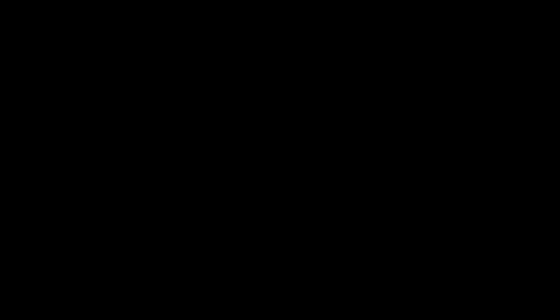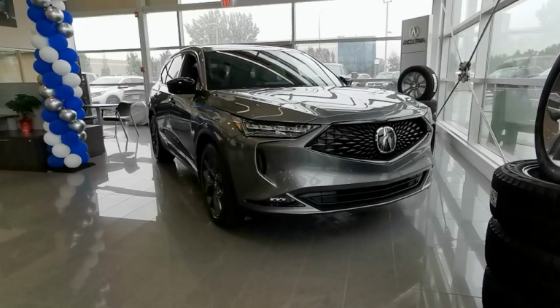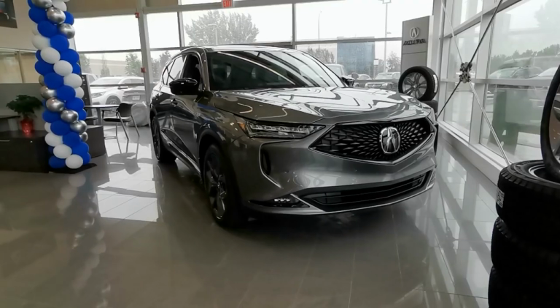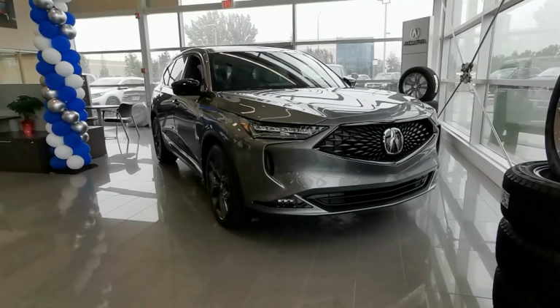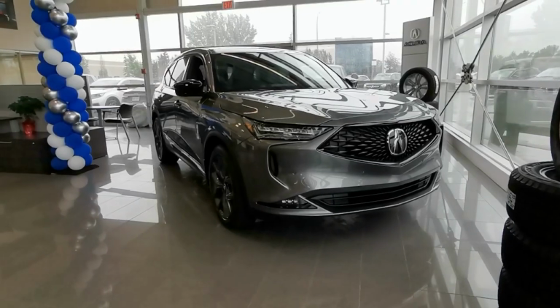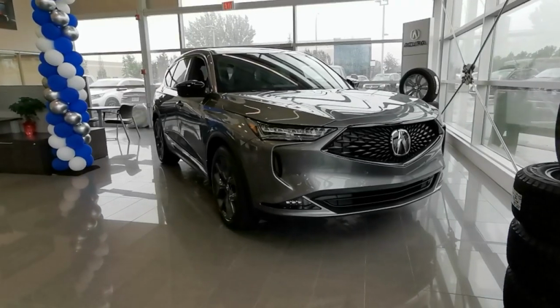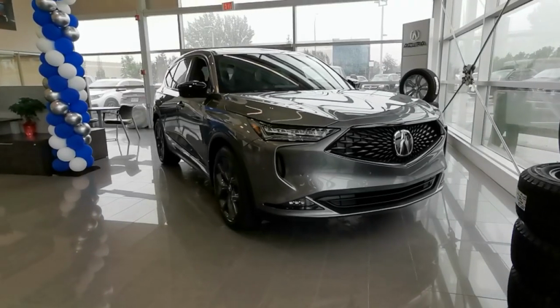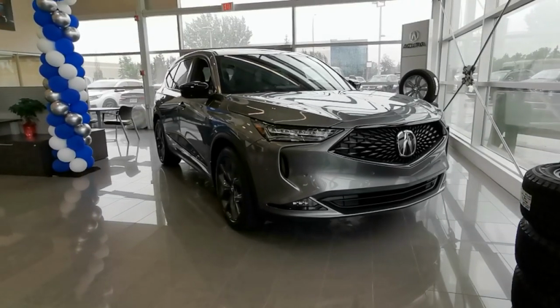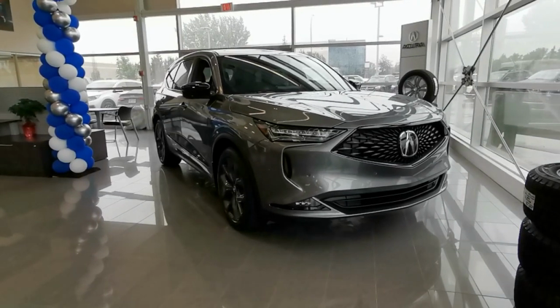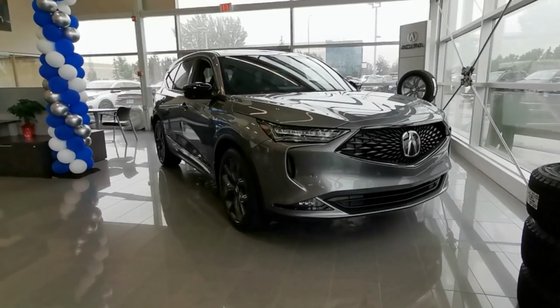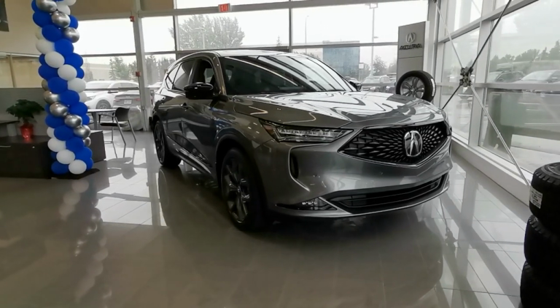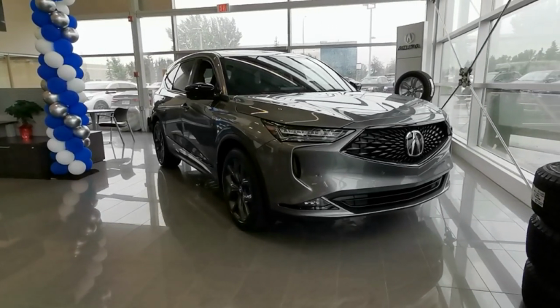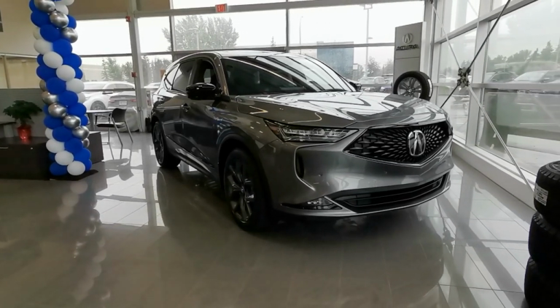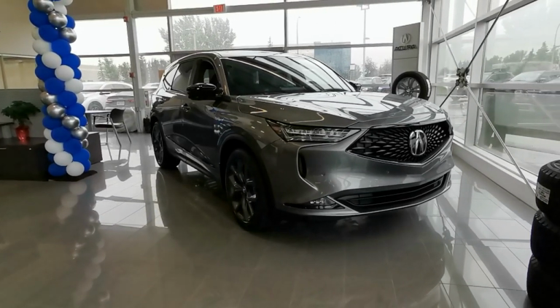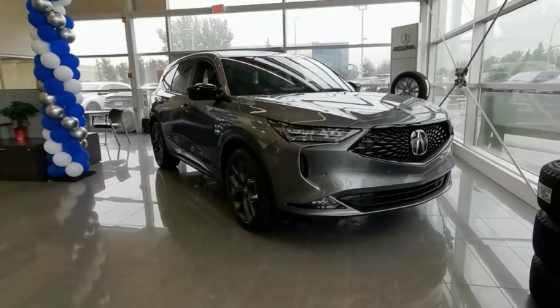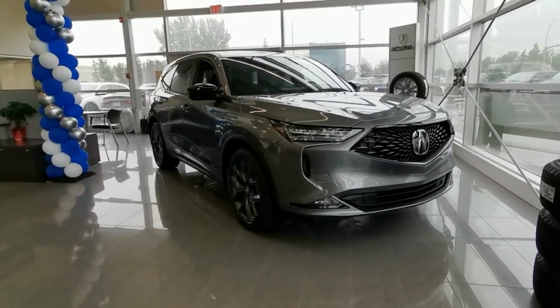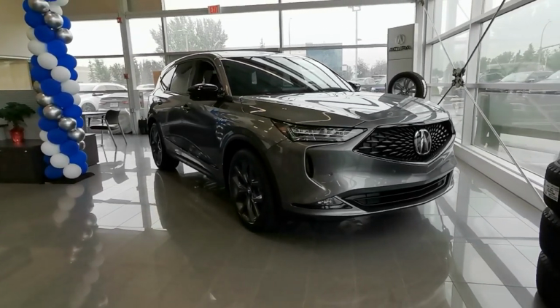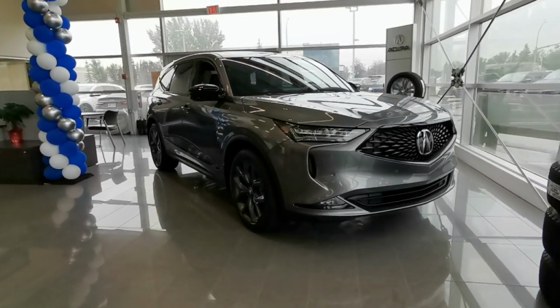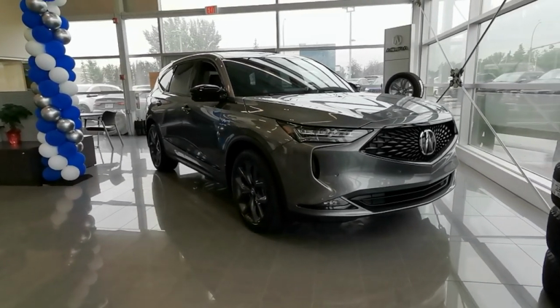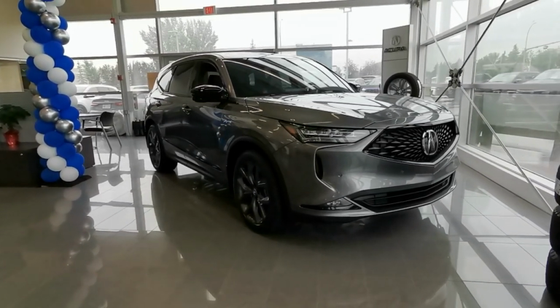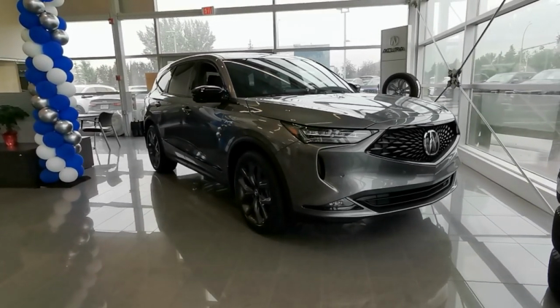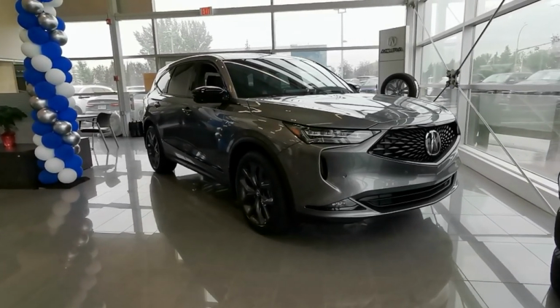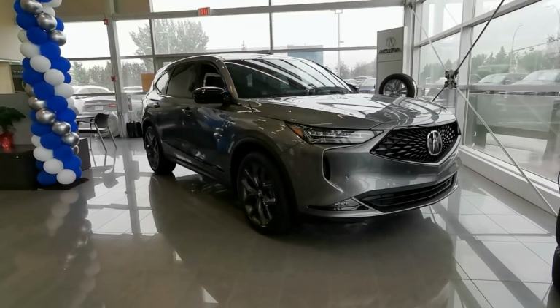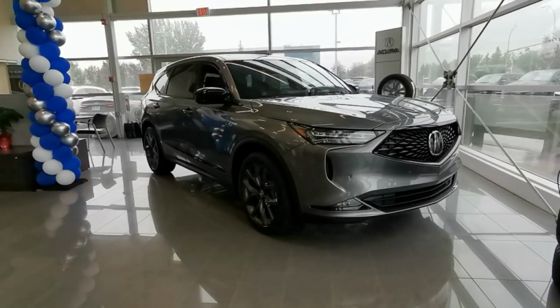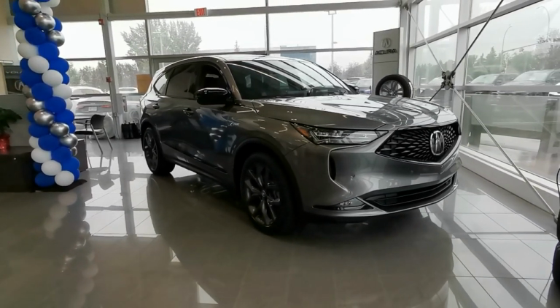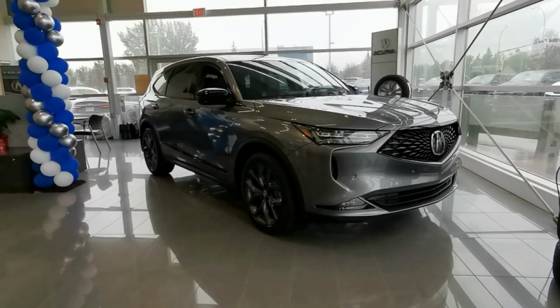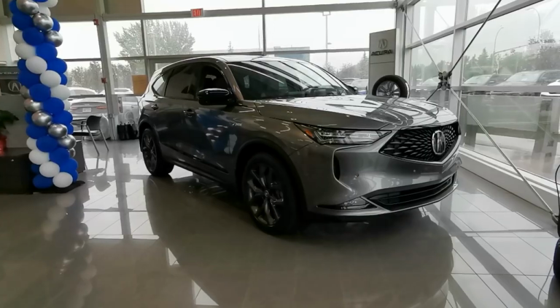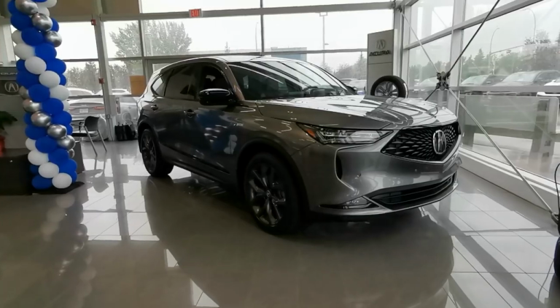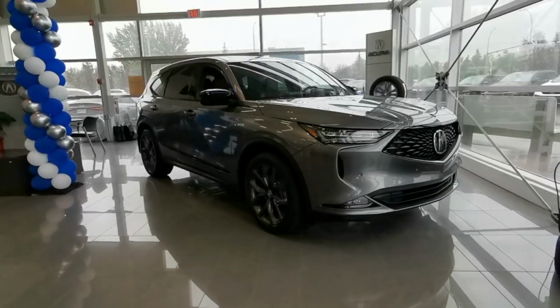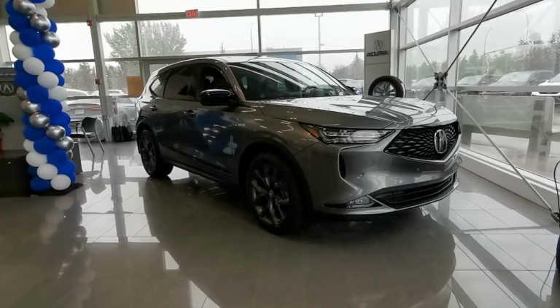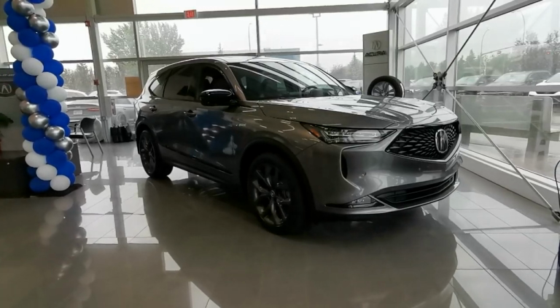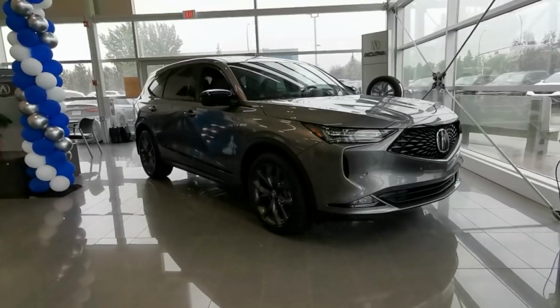The 2024 Acura MDX has landed. Let's take a look at what the A-Spec trim level has to offer.